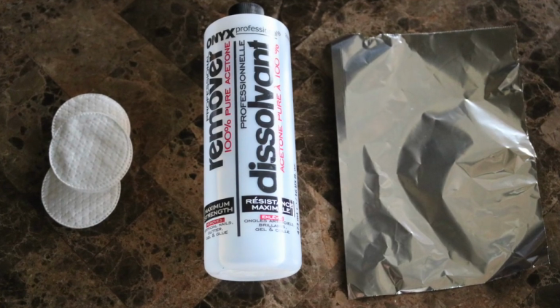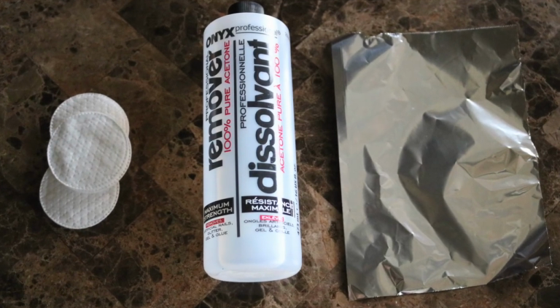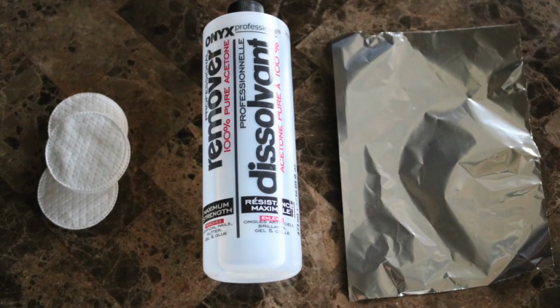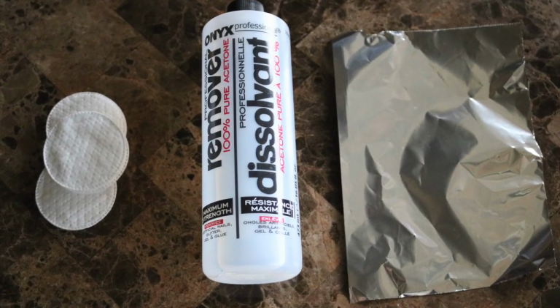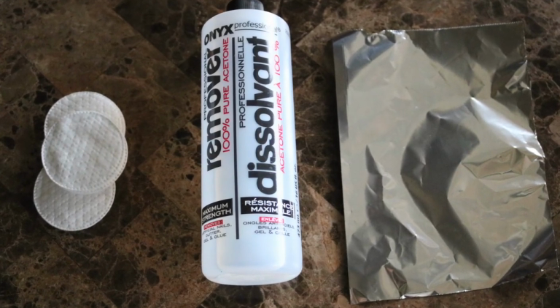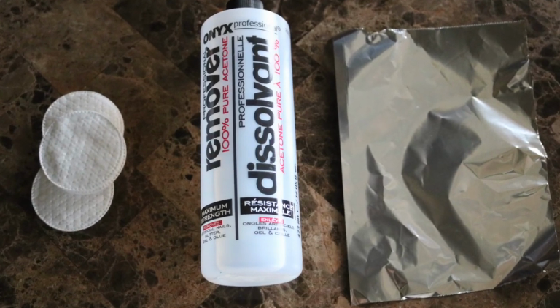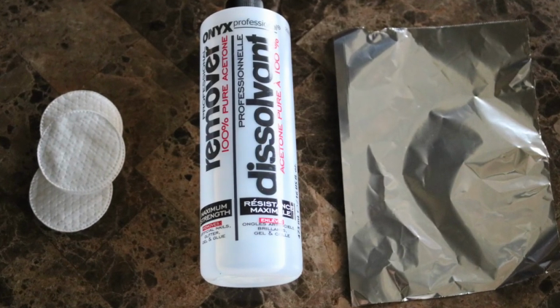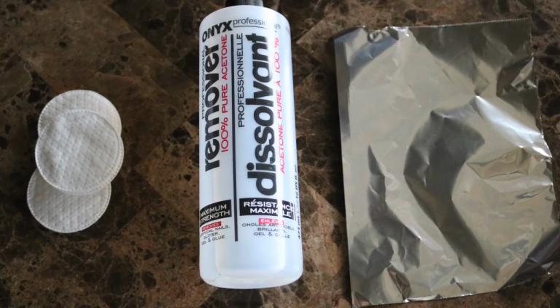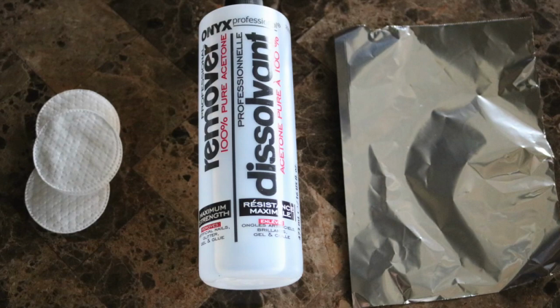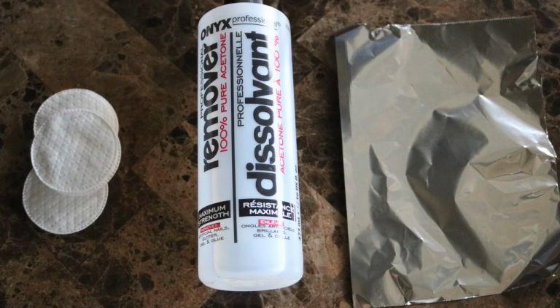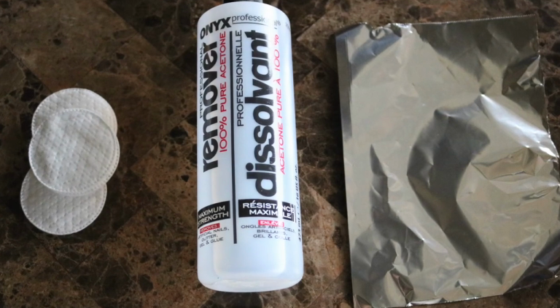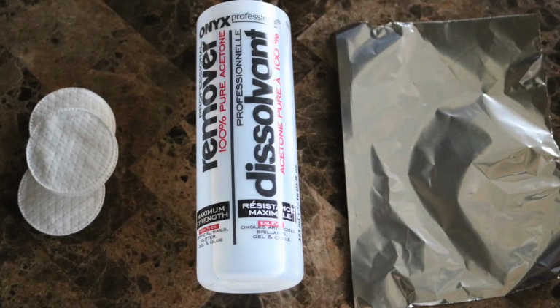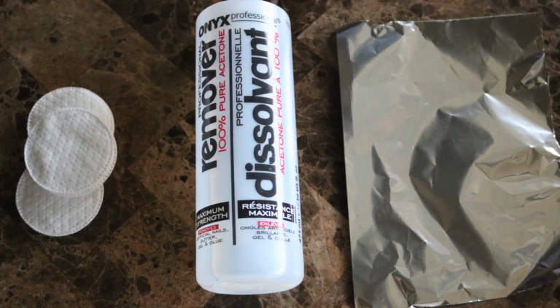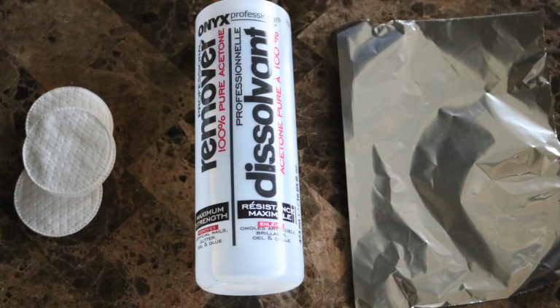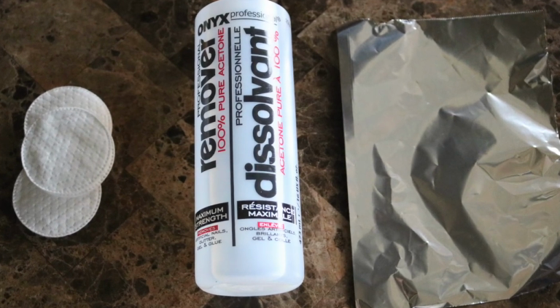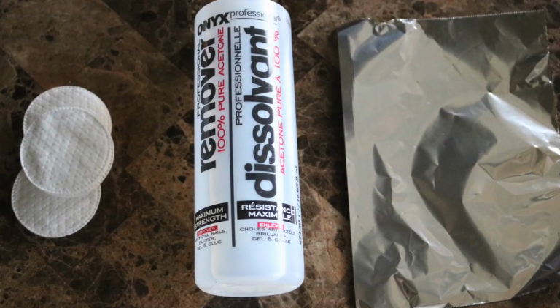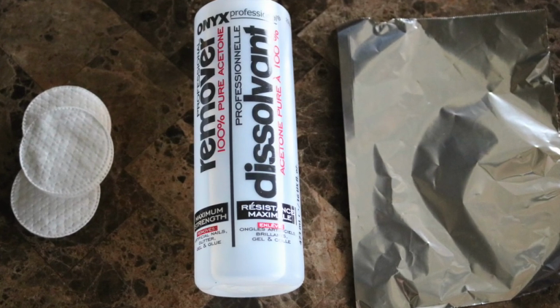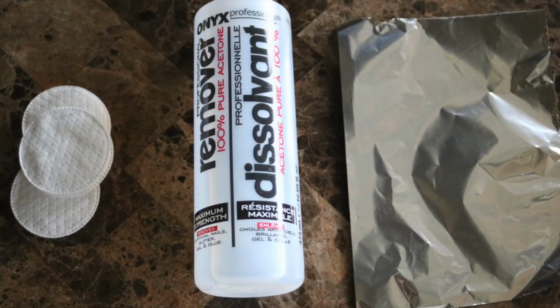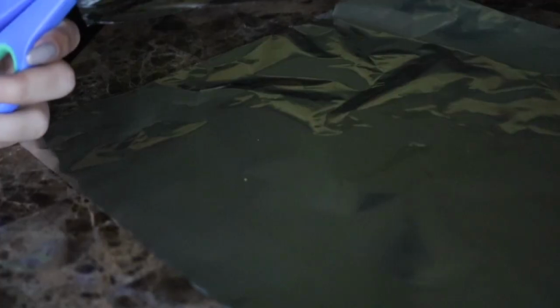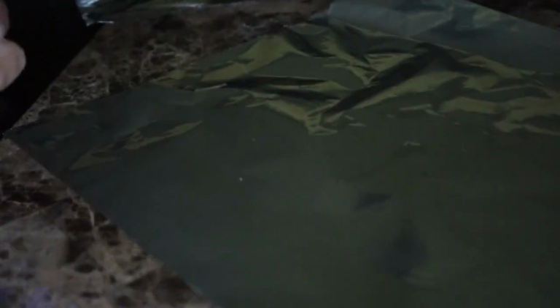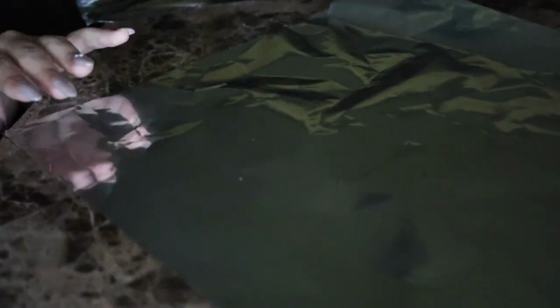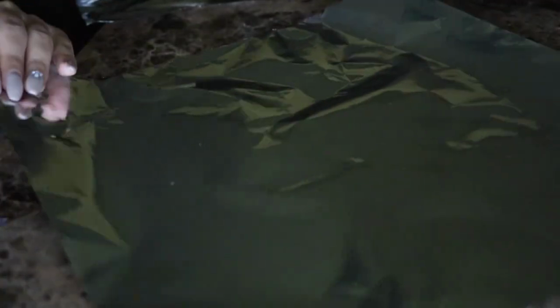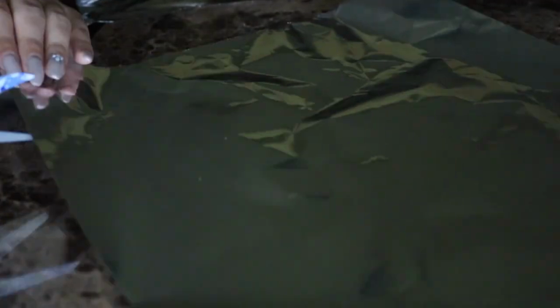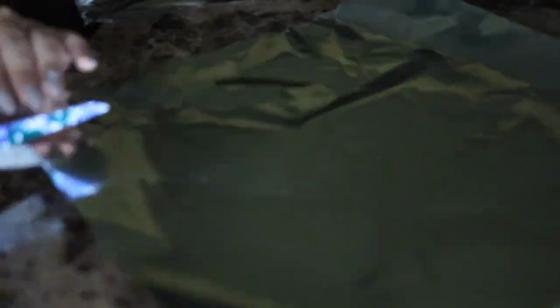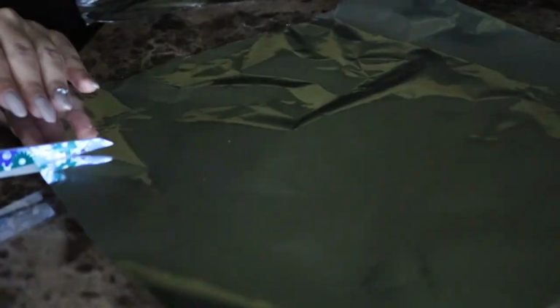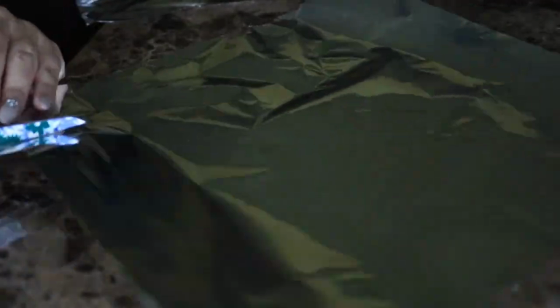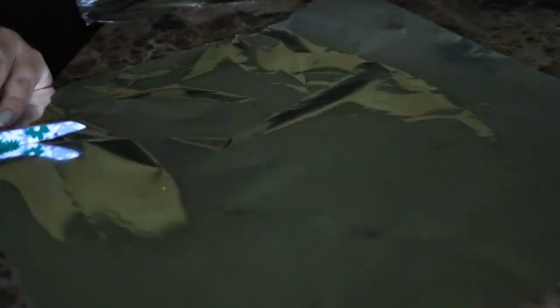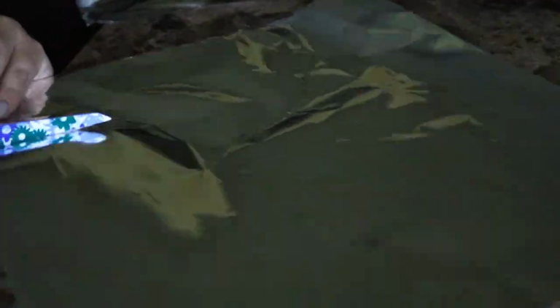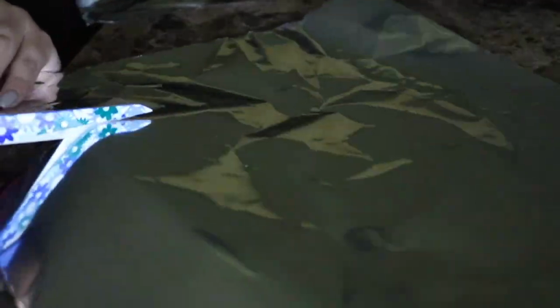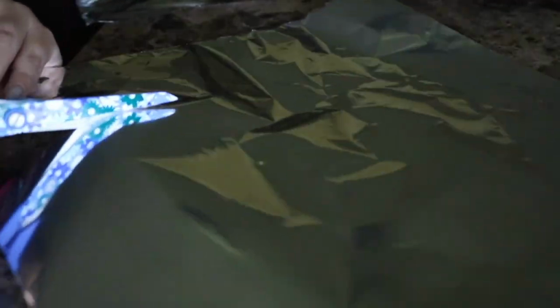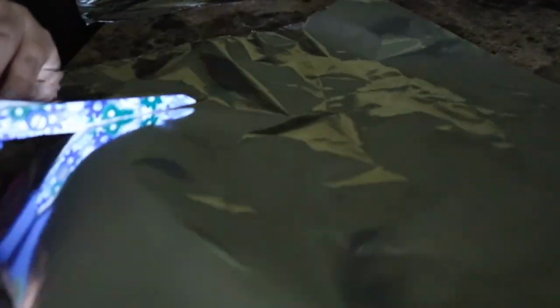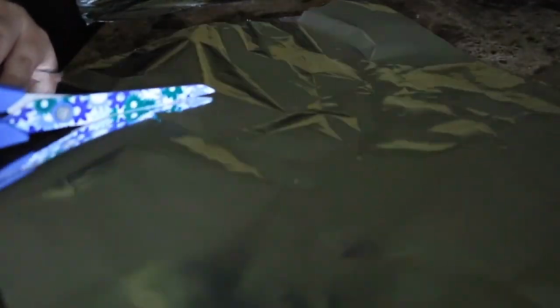All you'll need is some 100% acetone, foil, cotton, and an orange wood stick or cuticle pusher.